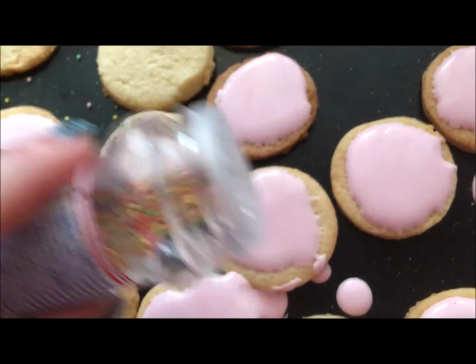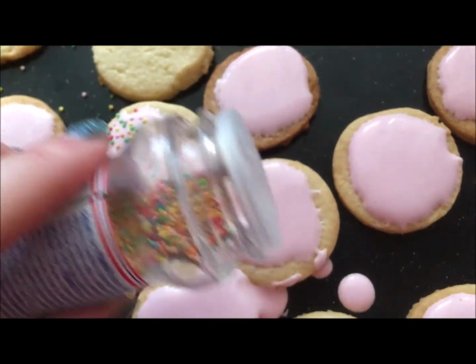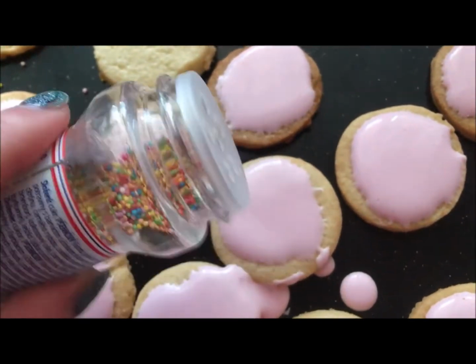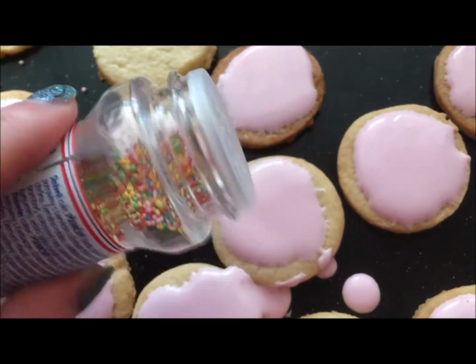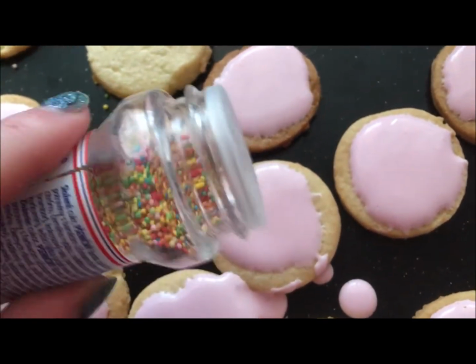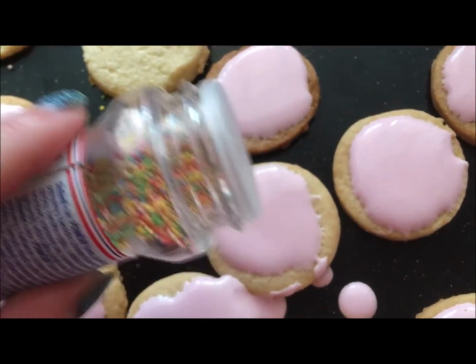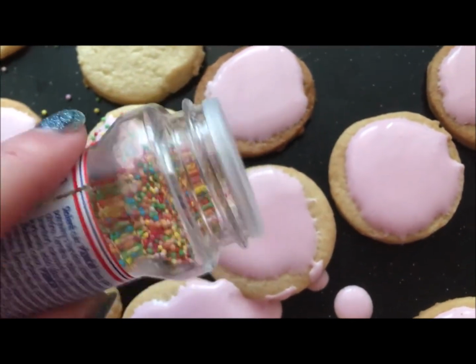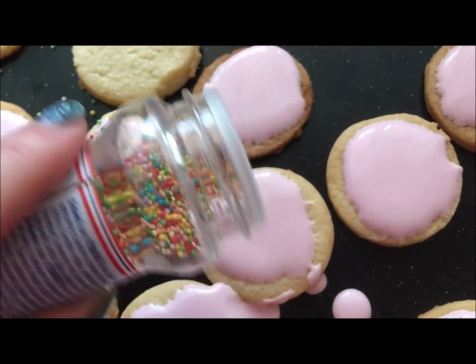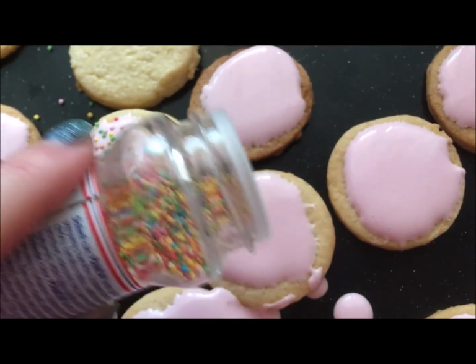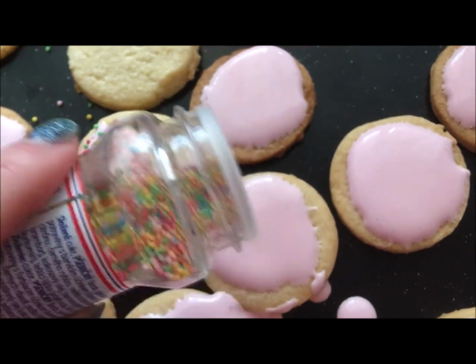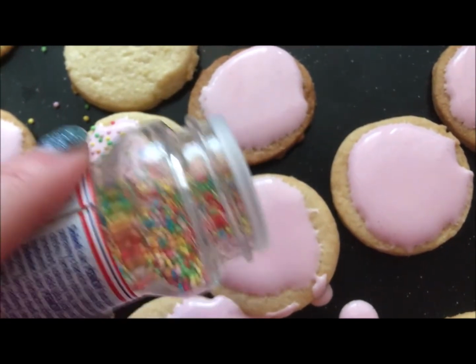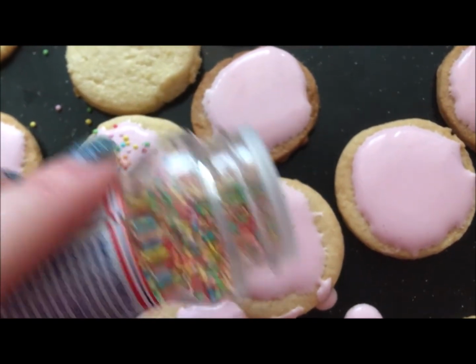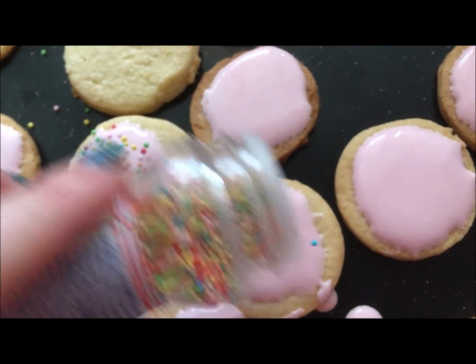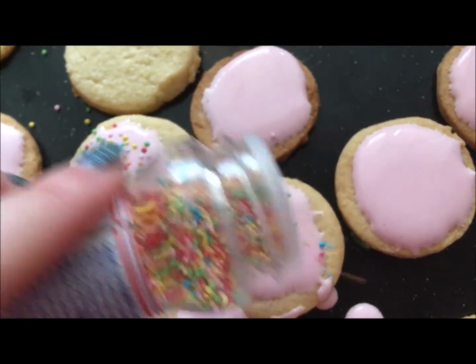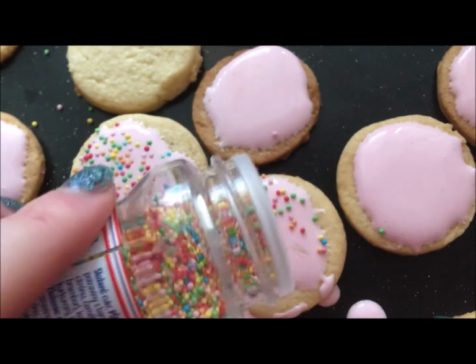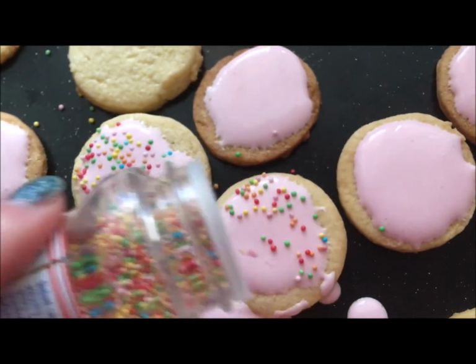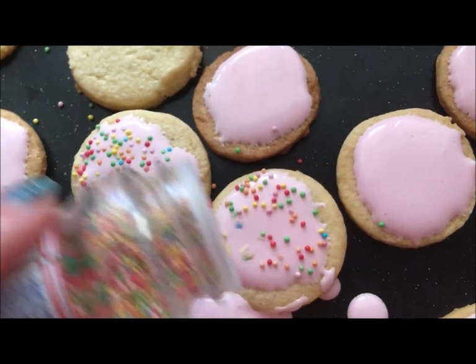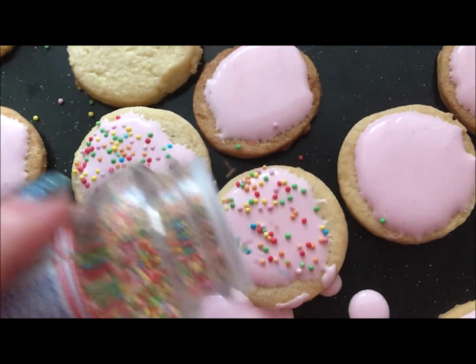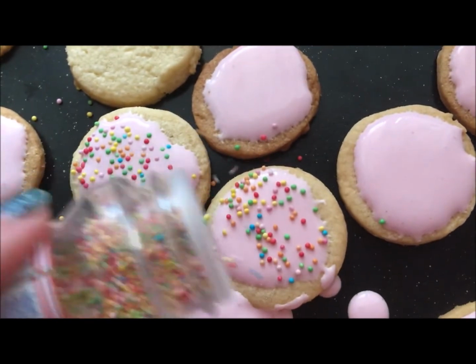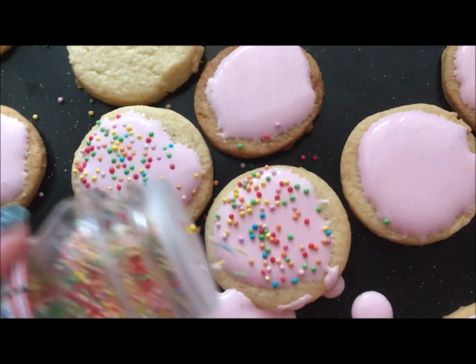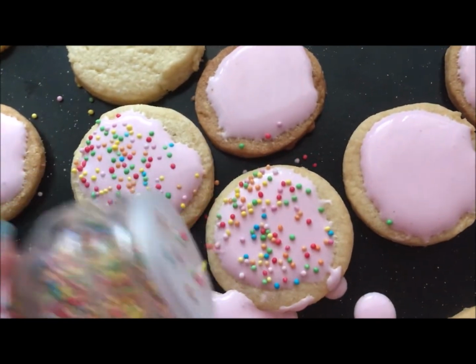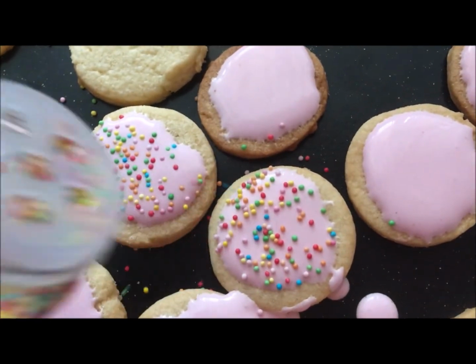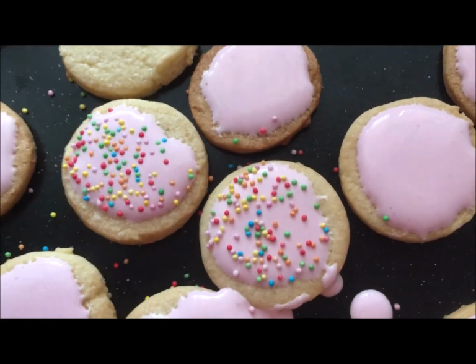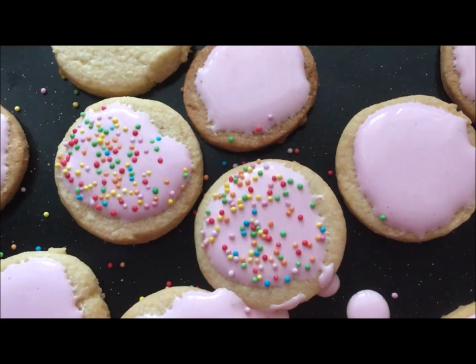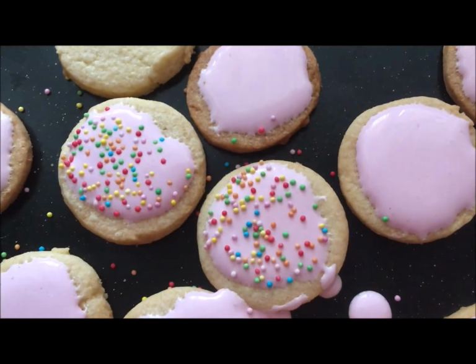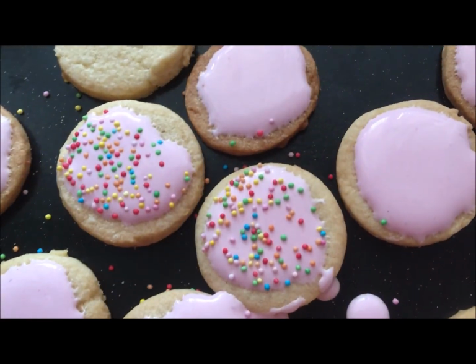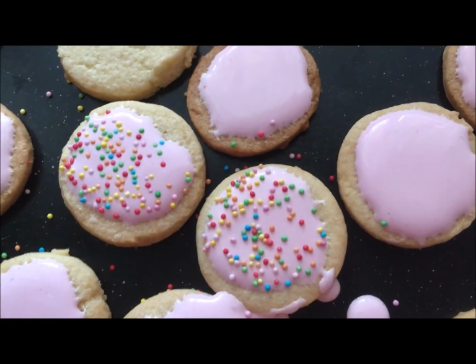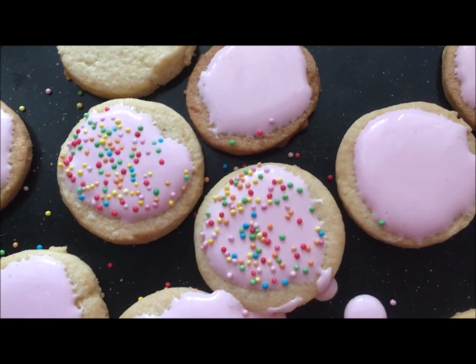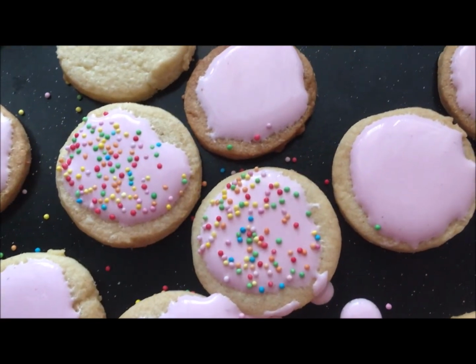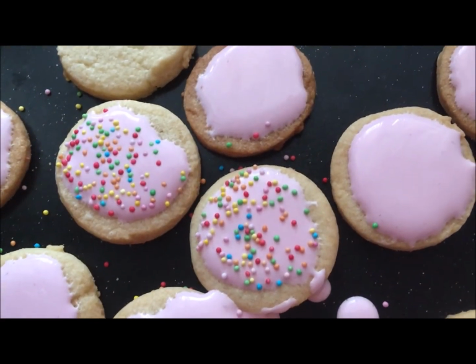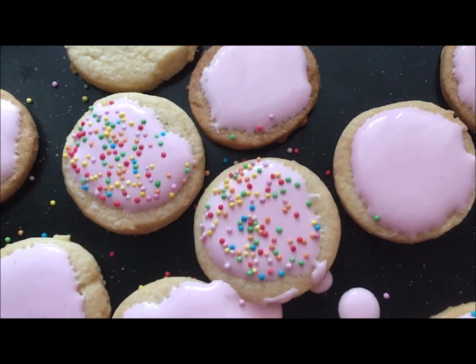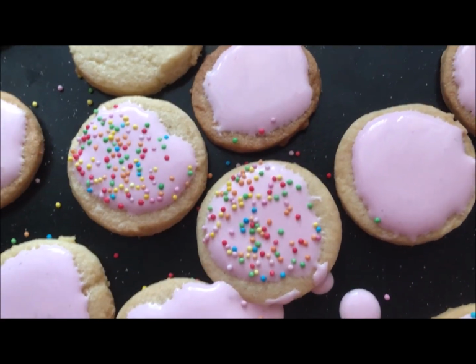I decorated the cookies with these cute colorful sprinkles, then let it dry, and that's basically it.